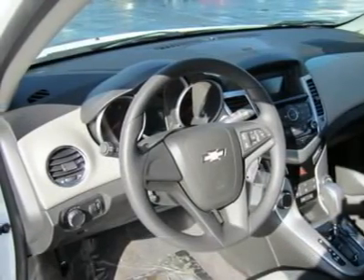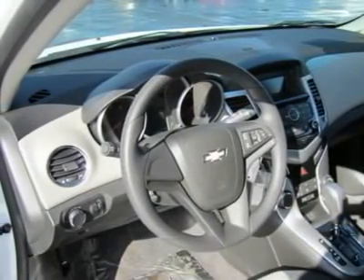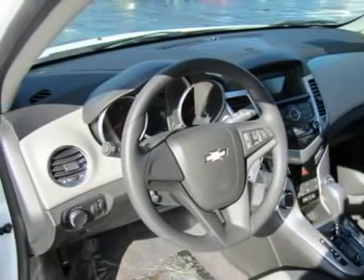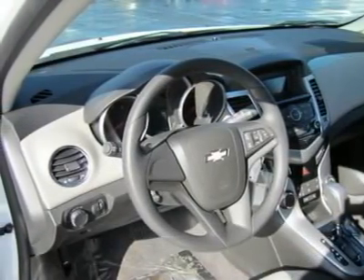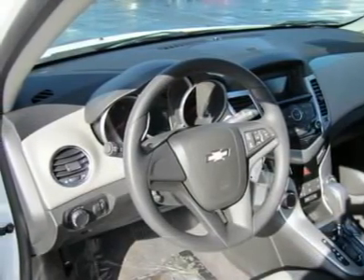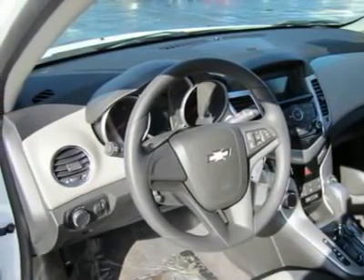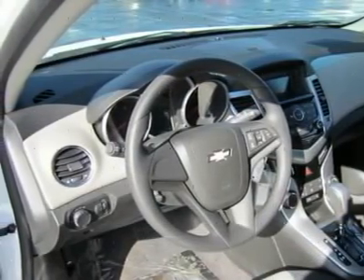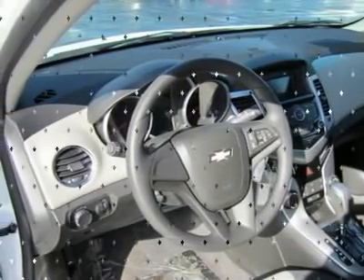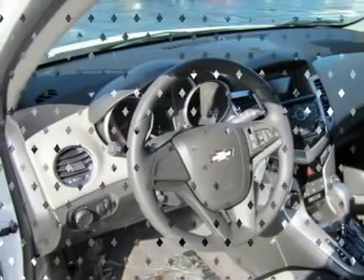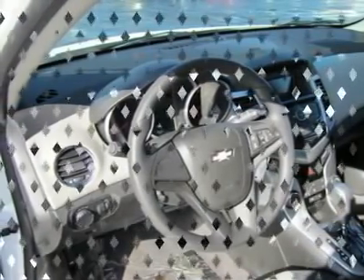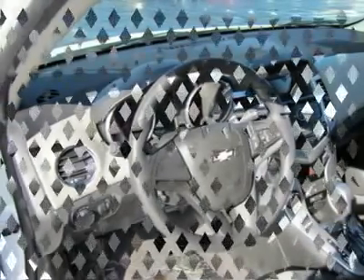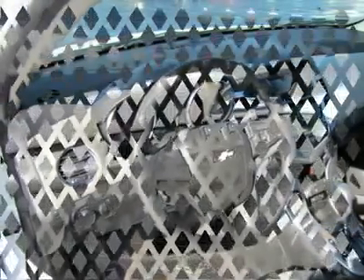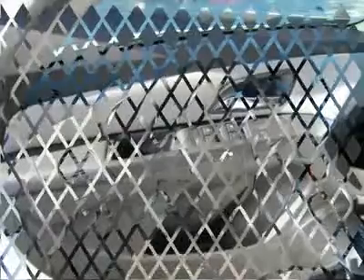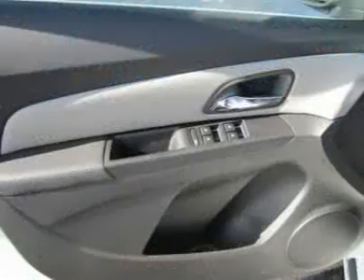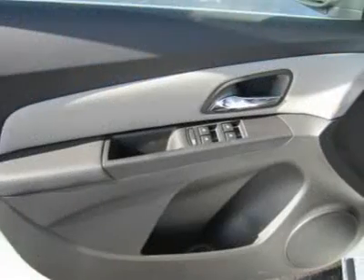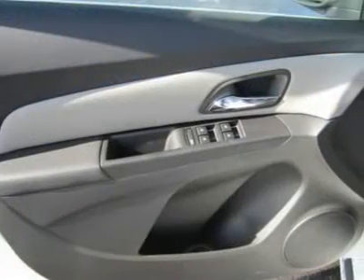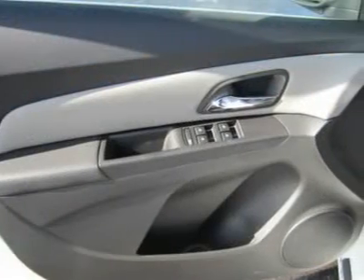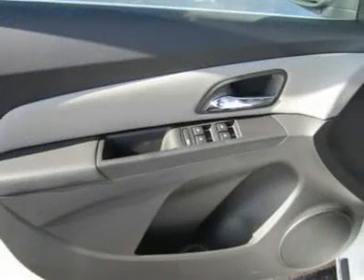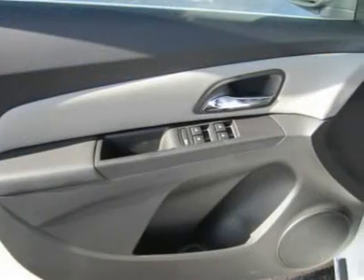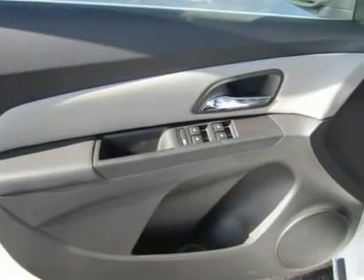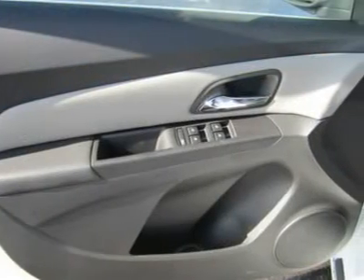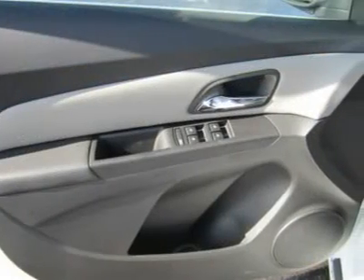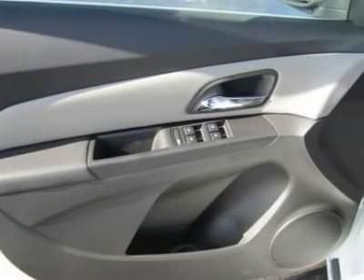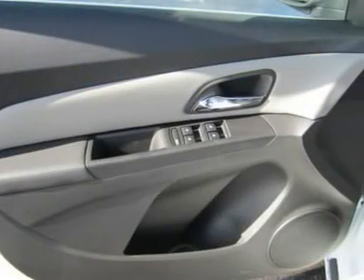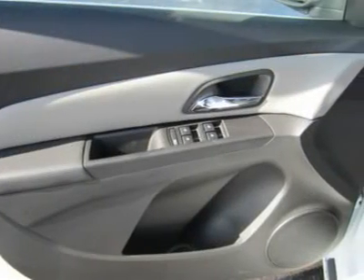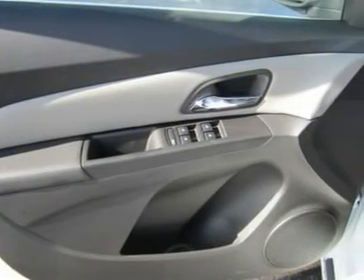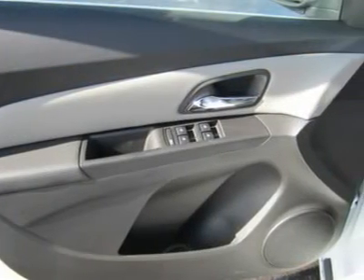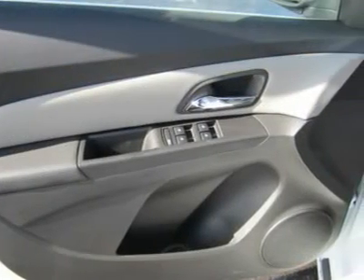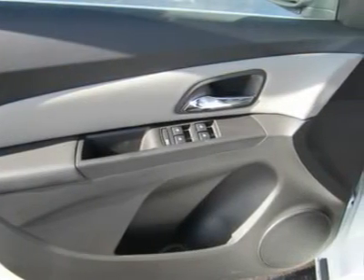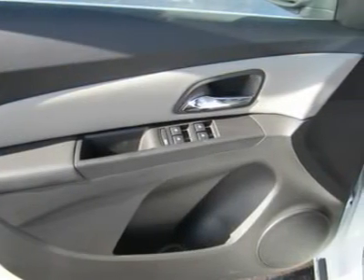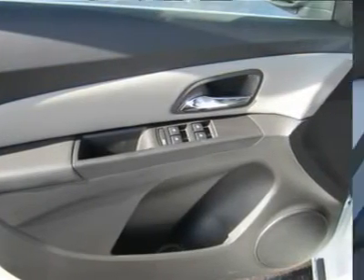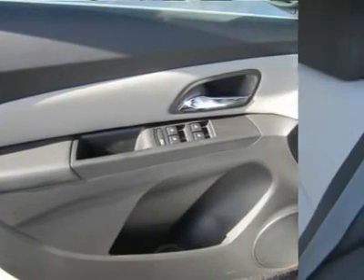Rear defrost, driver vanity mirror, passenger vanity mirror, front reading lamps.